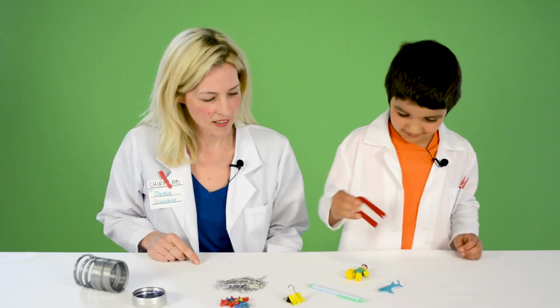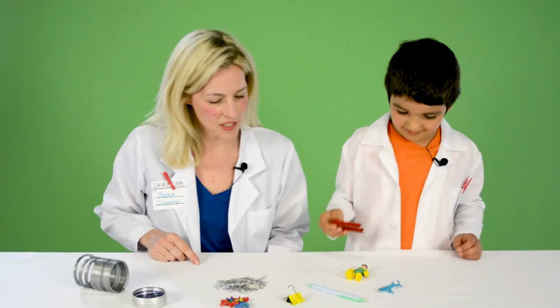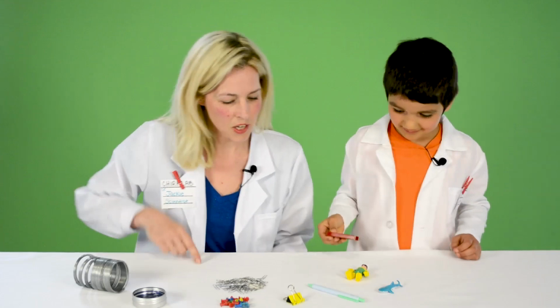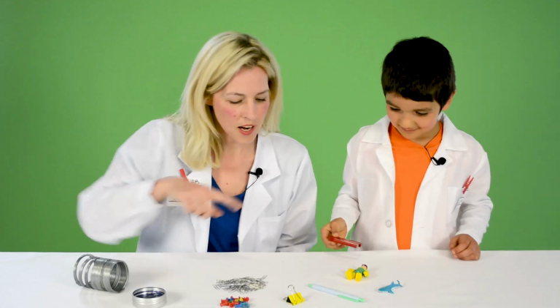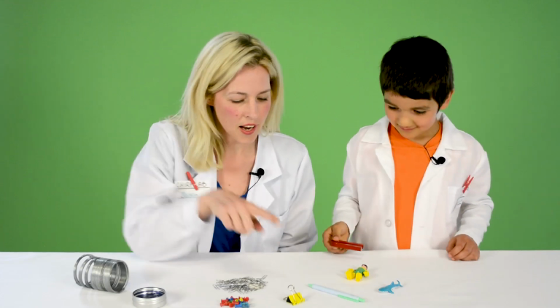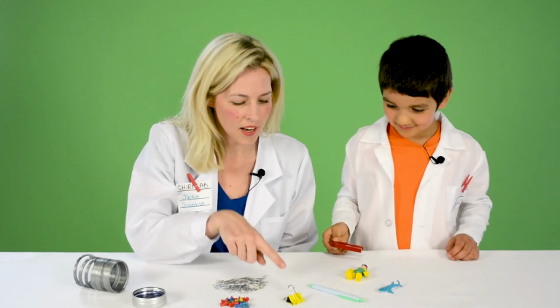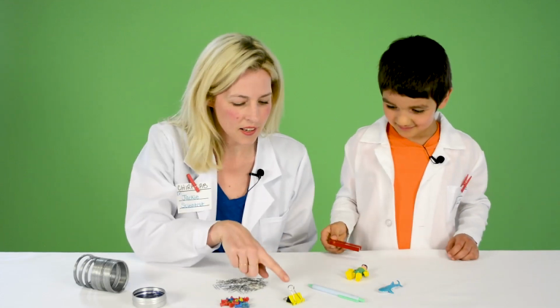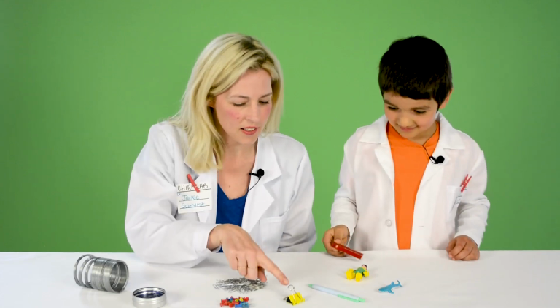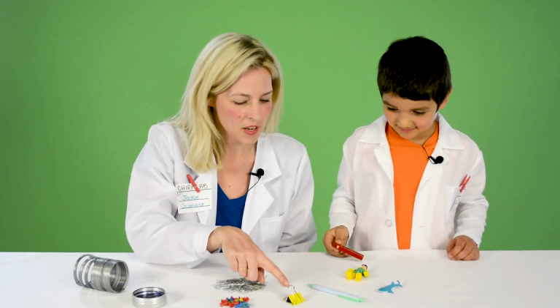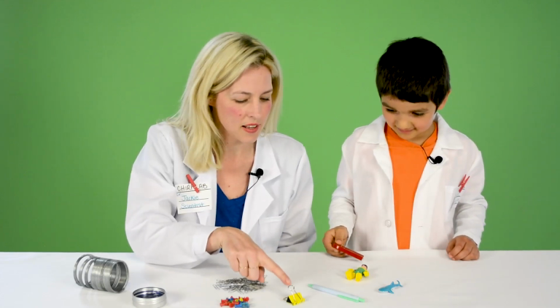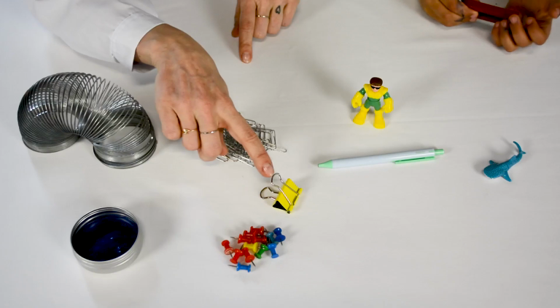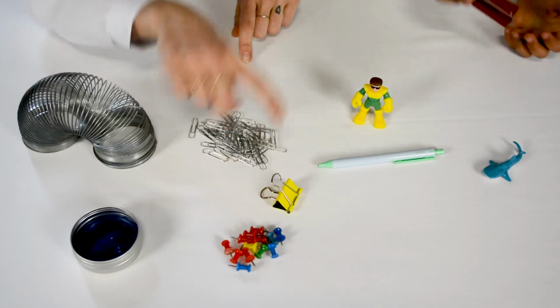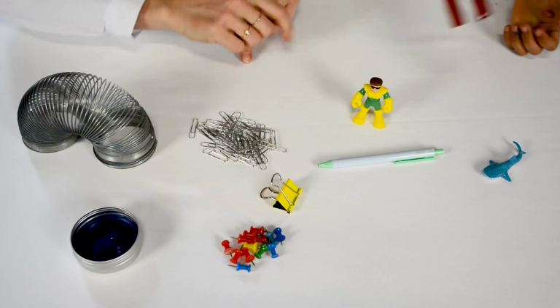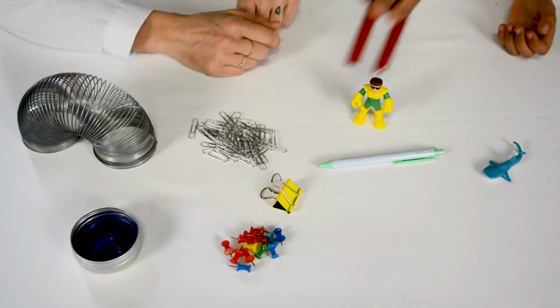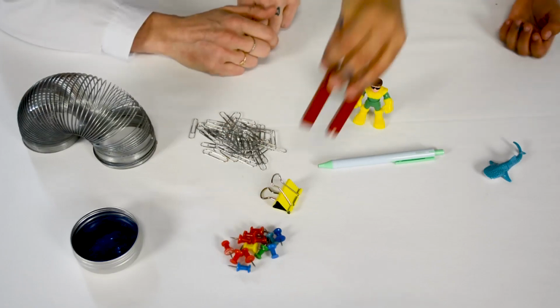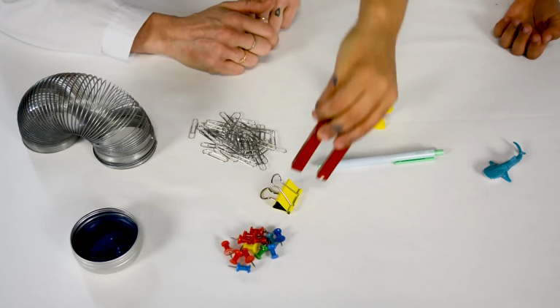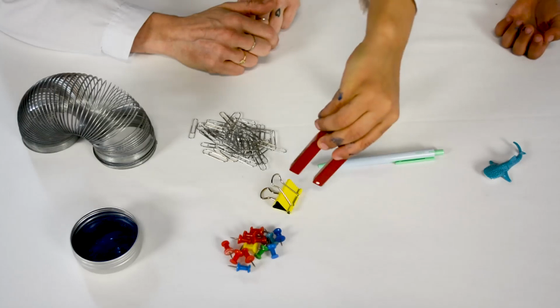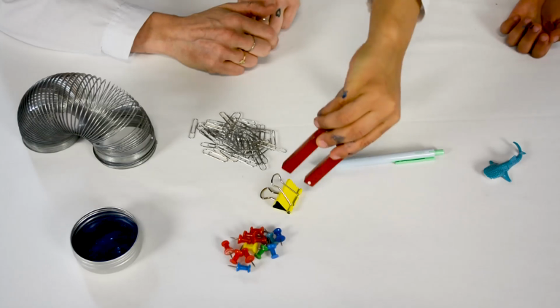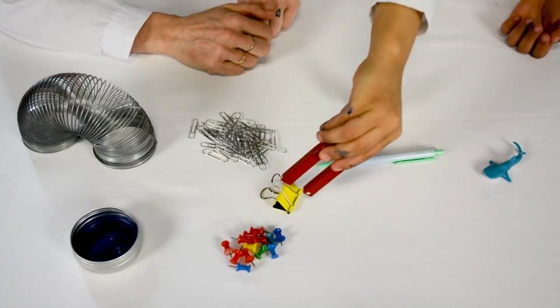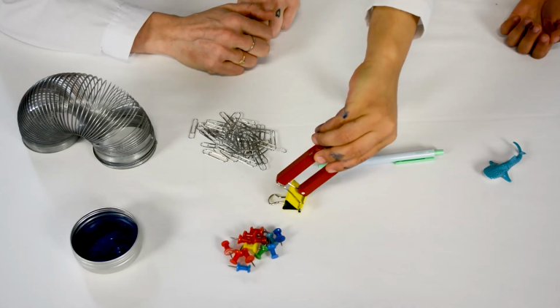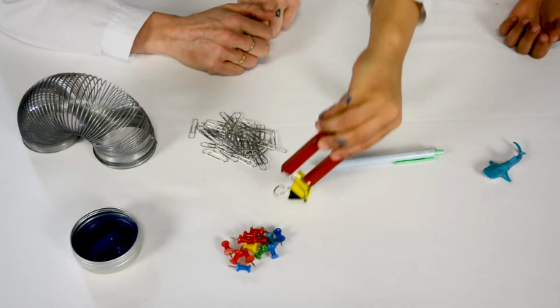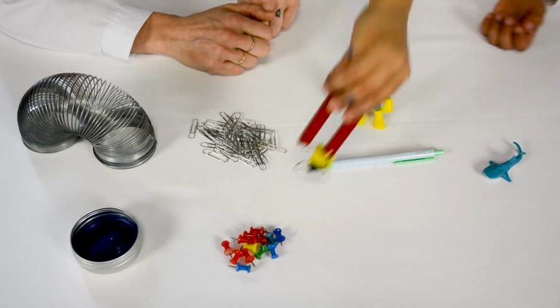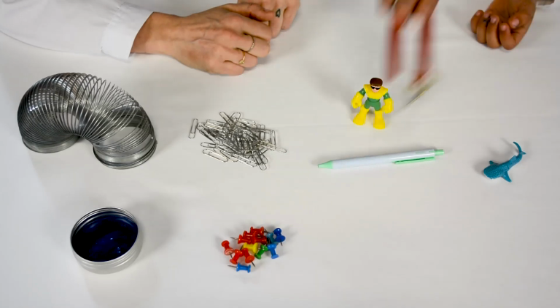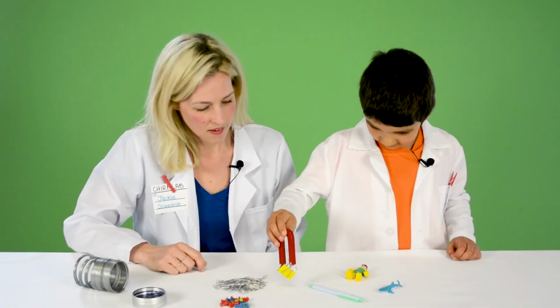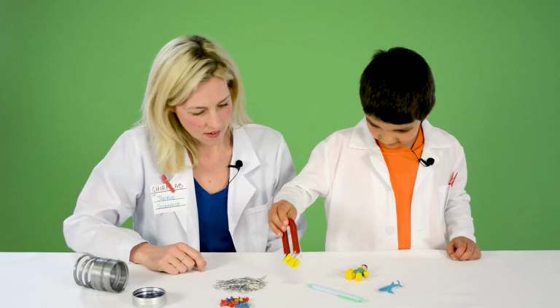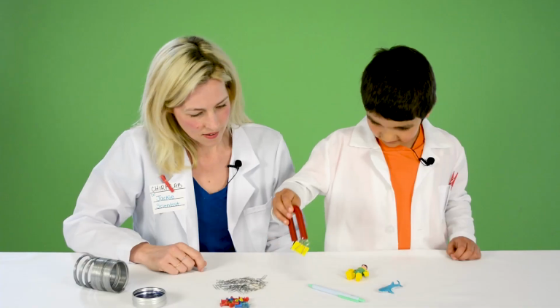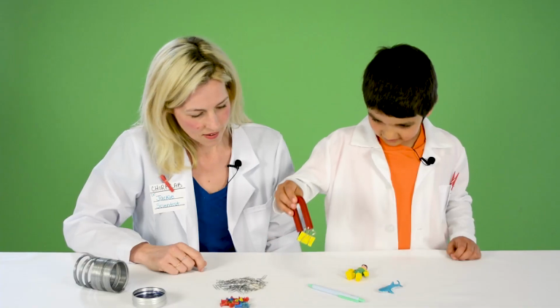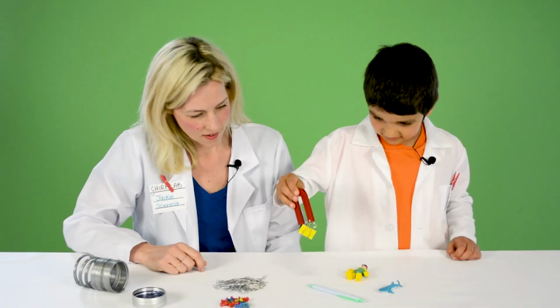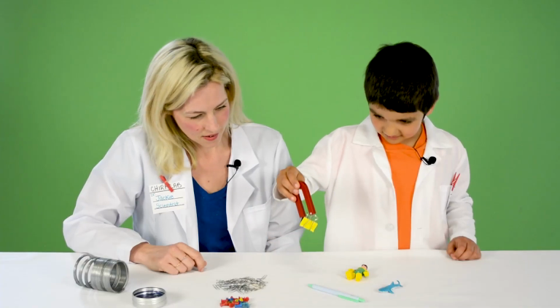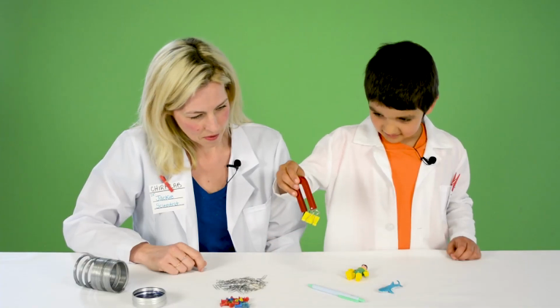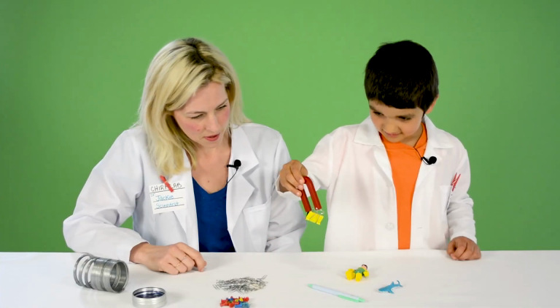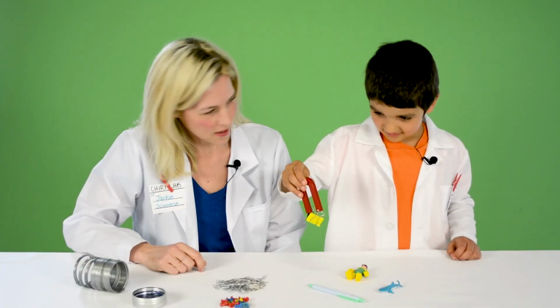Let's try this. This has a metal clip. It worked!